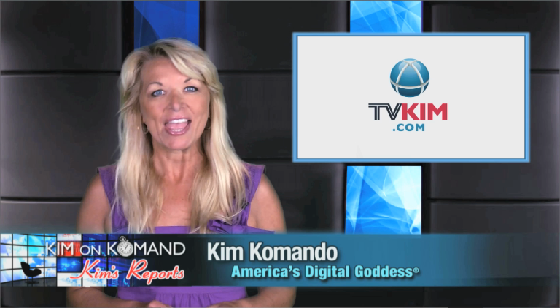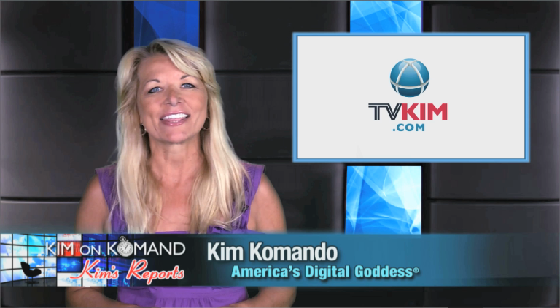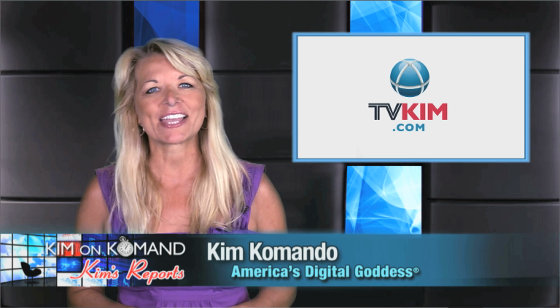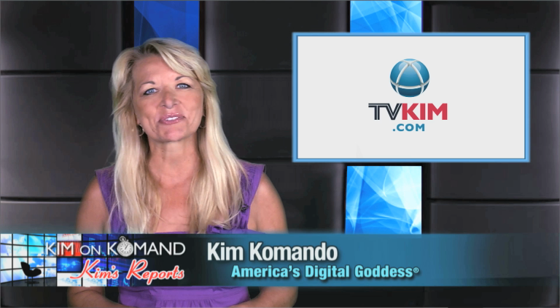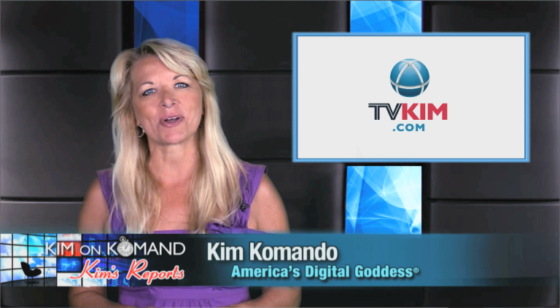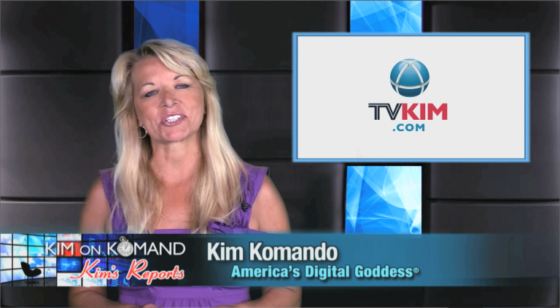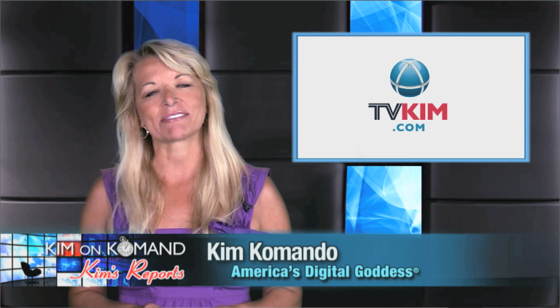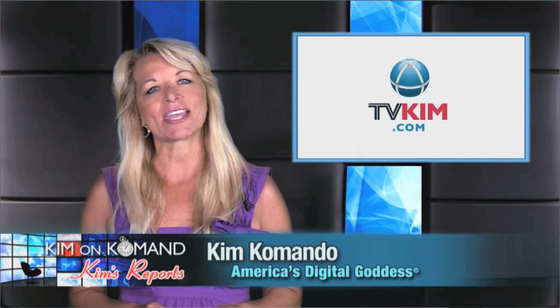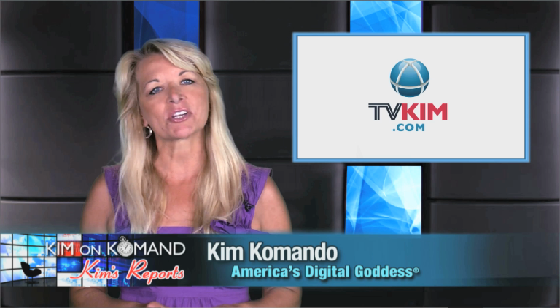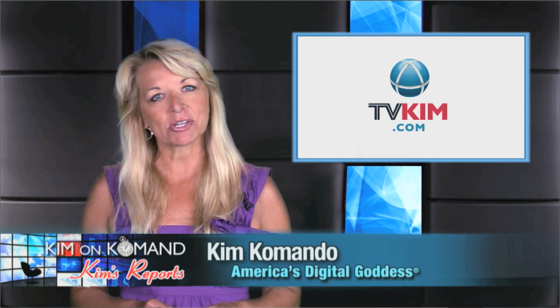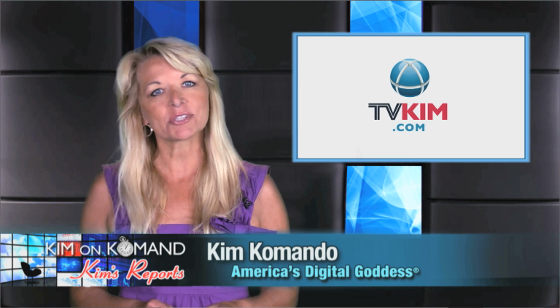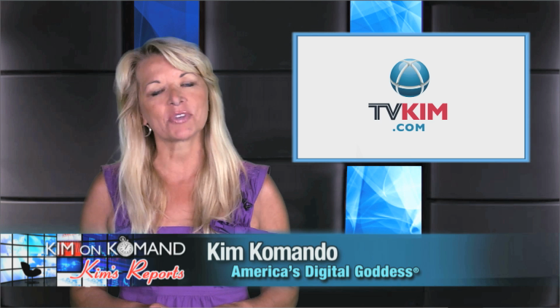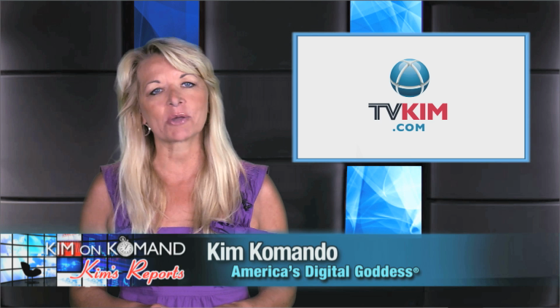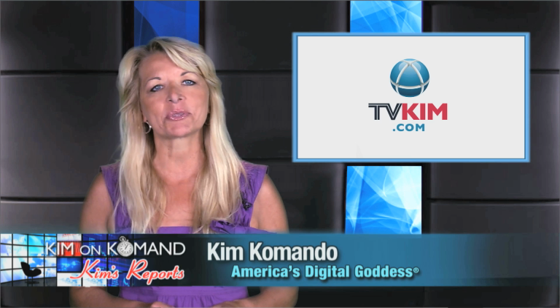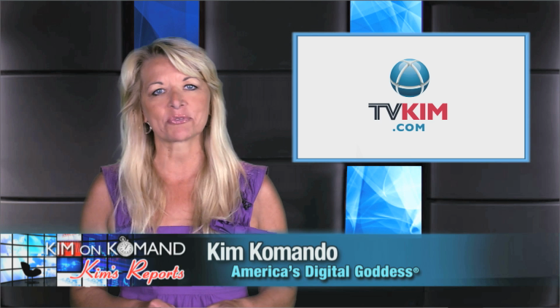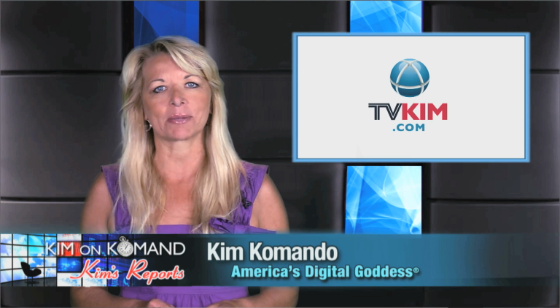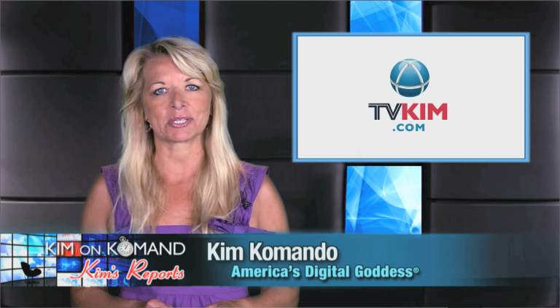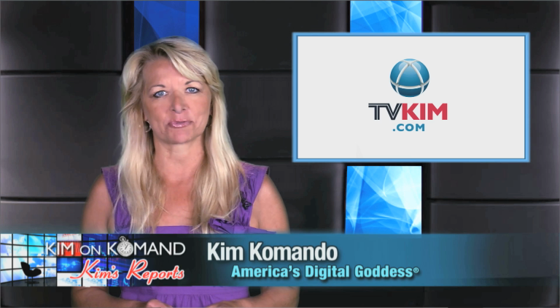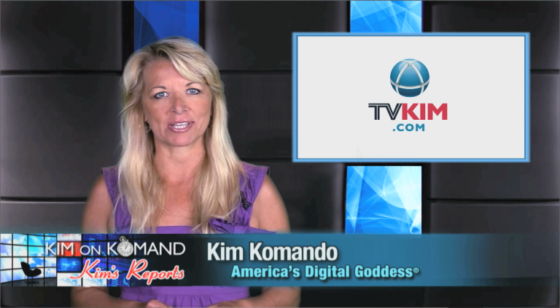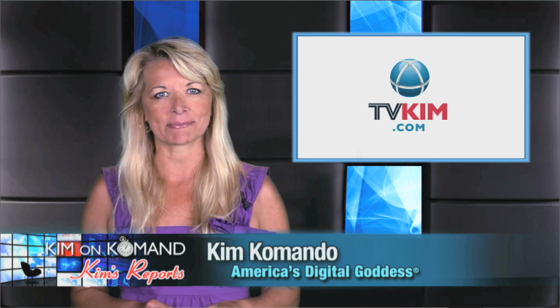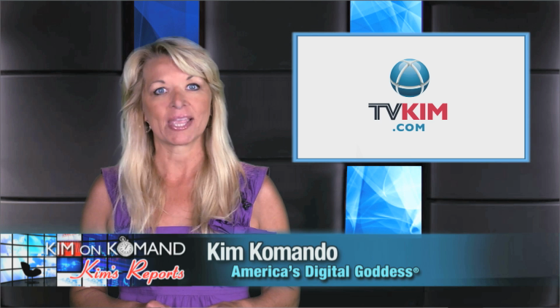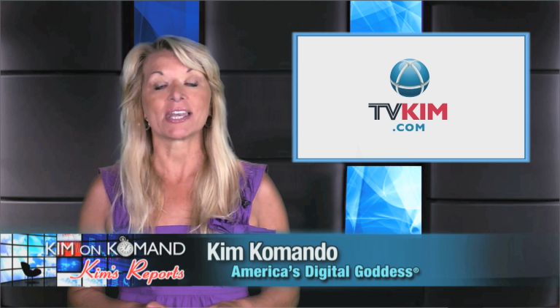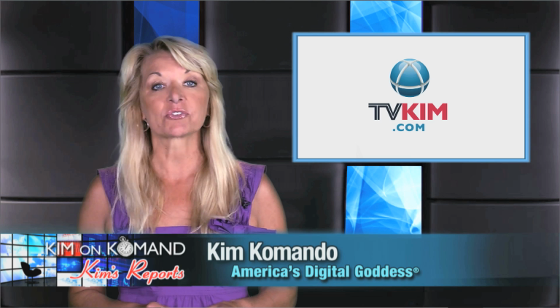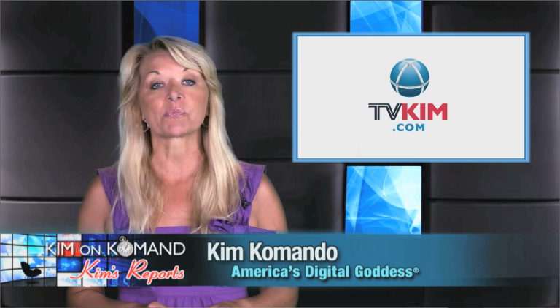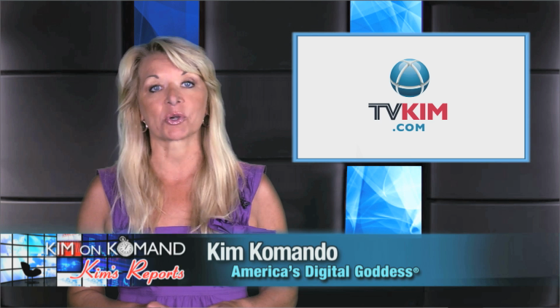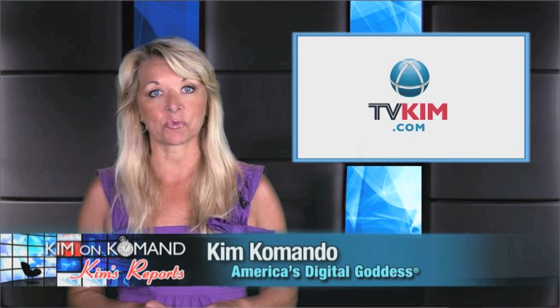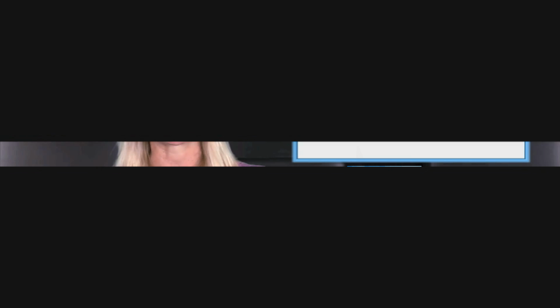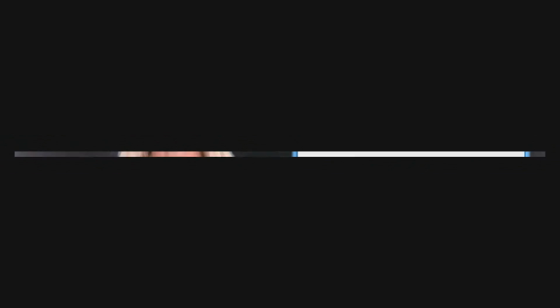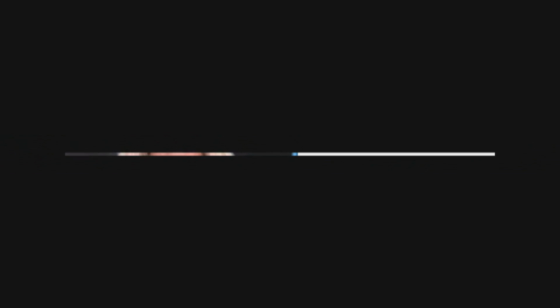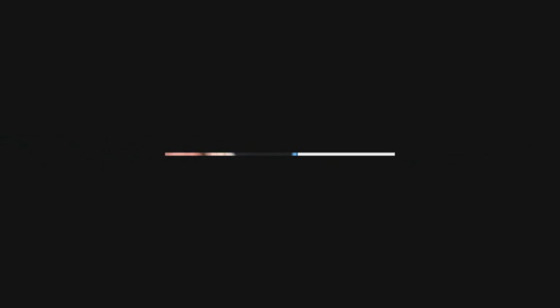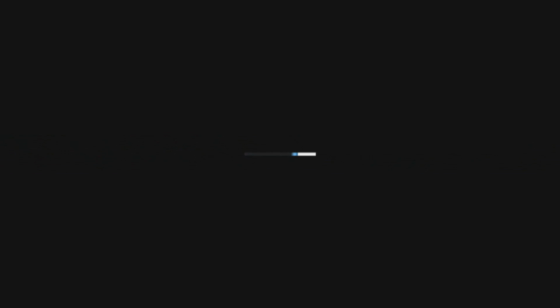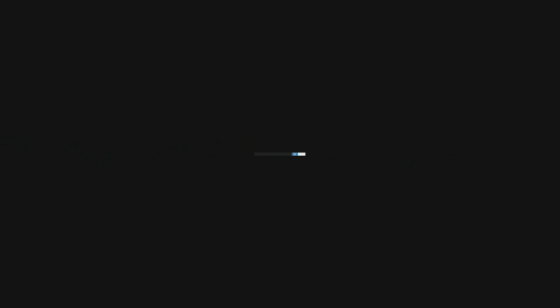Buy yours today at store.commando.com. Hey, thanks for watching. Share this video with your family and friends. And here's an important word from my sponsor.